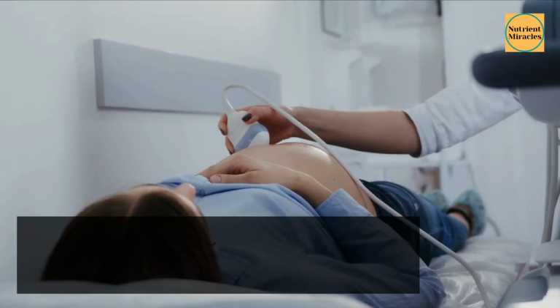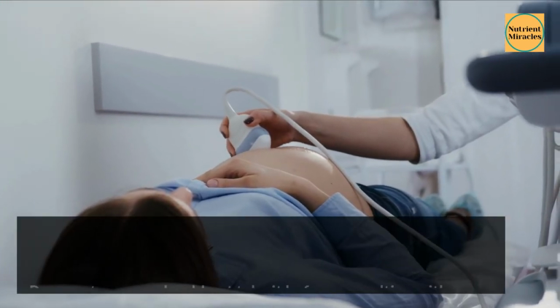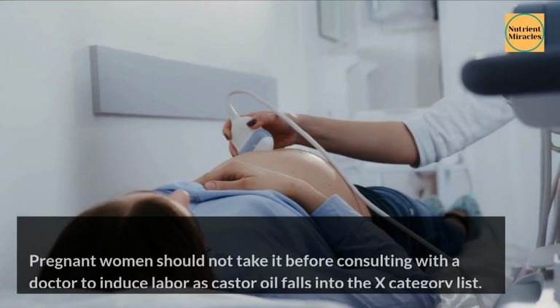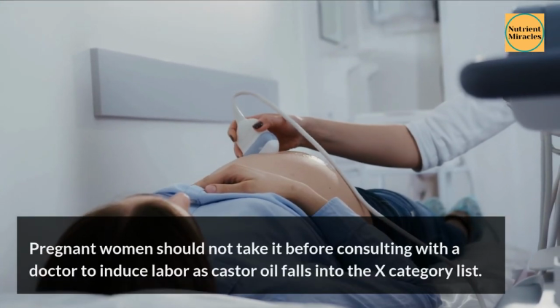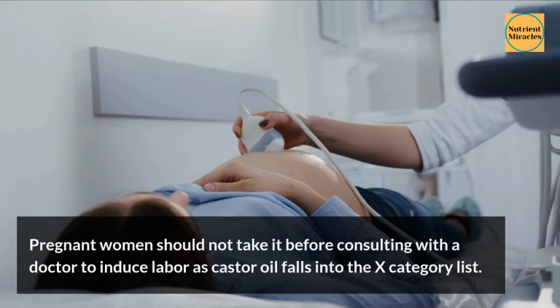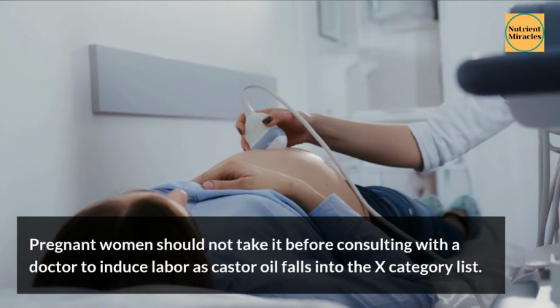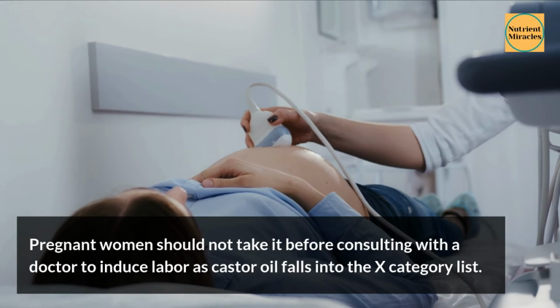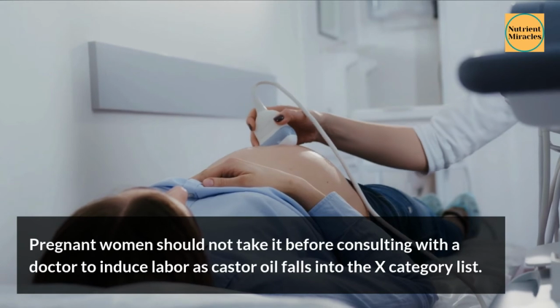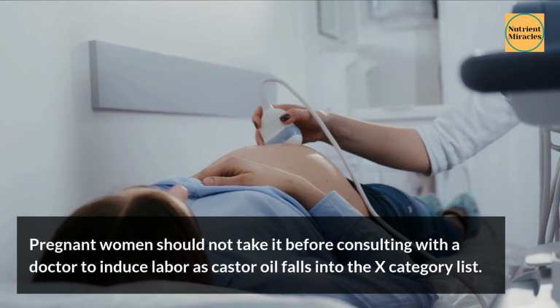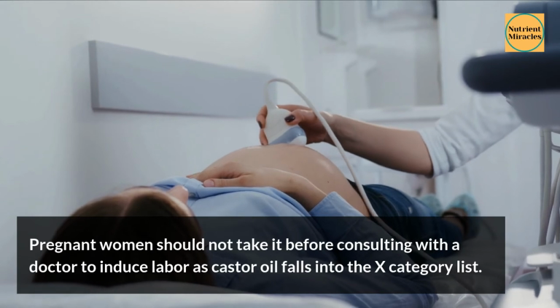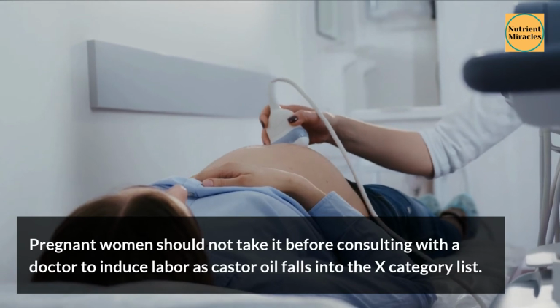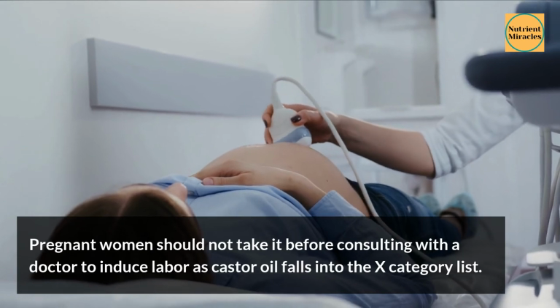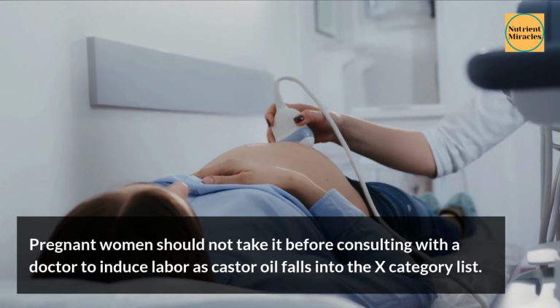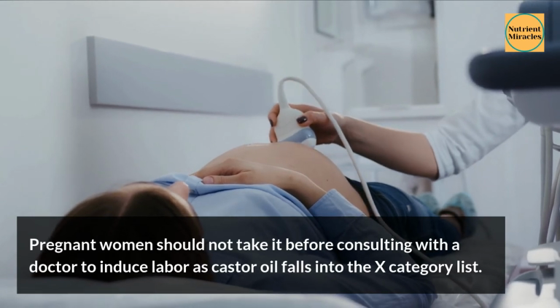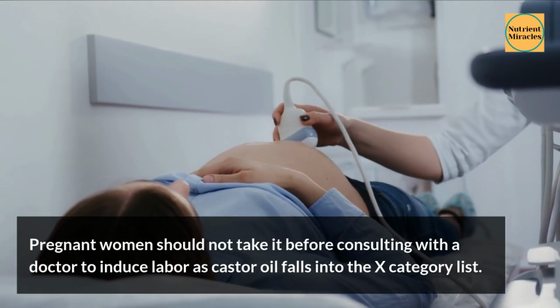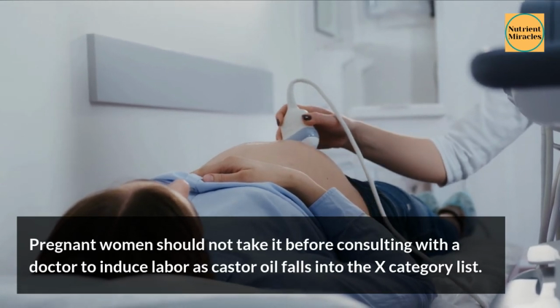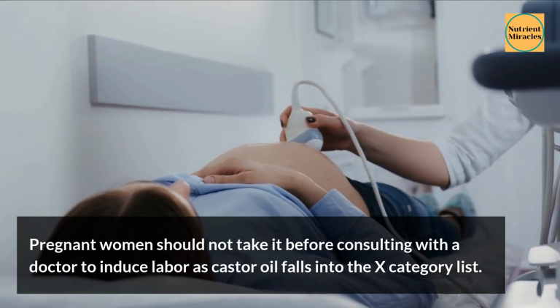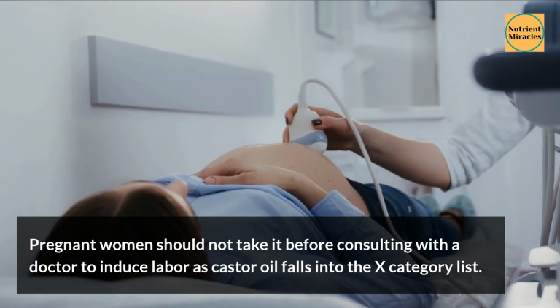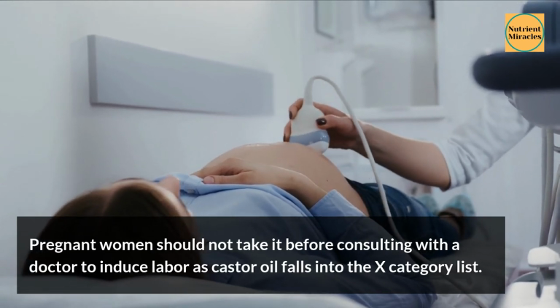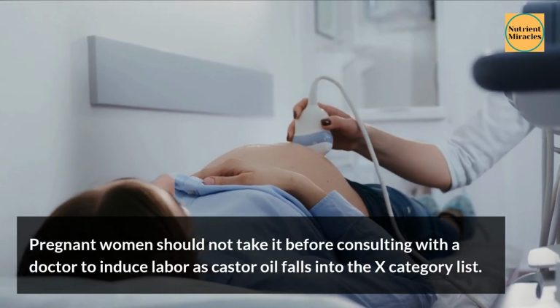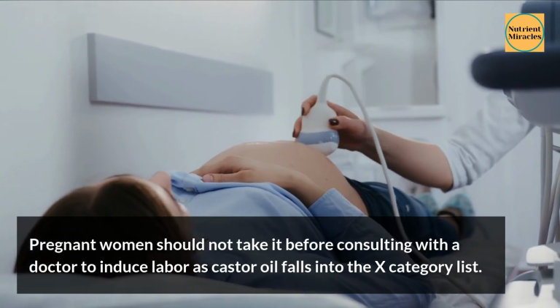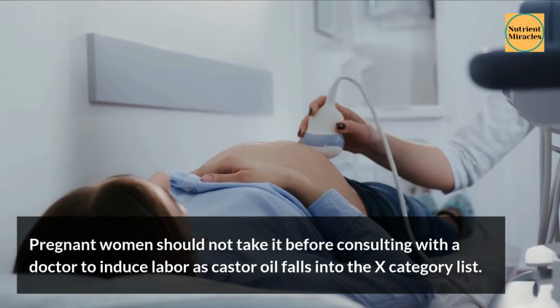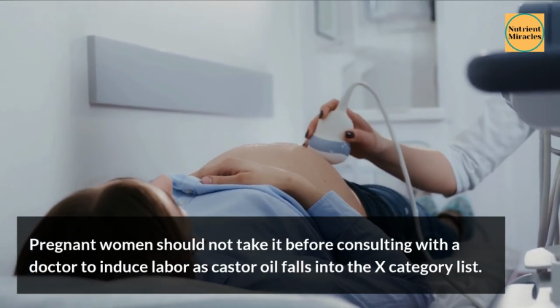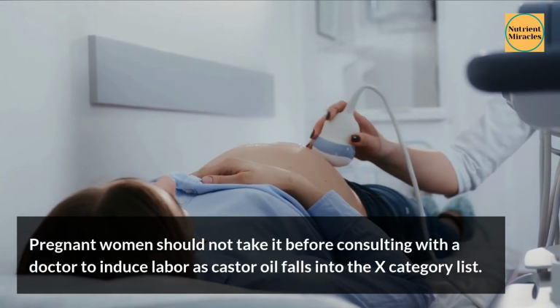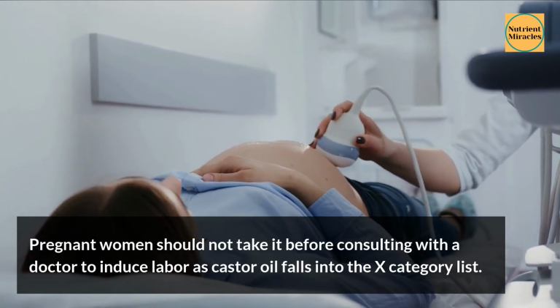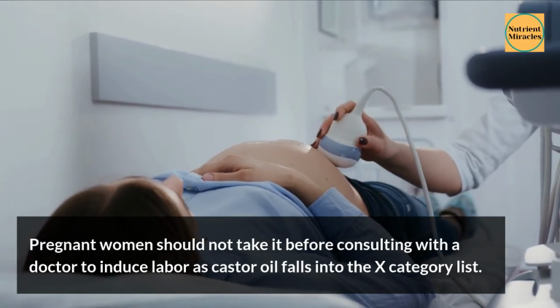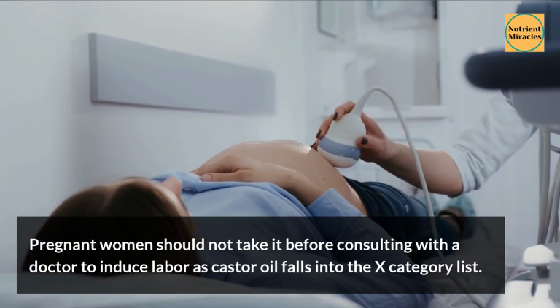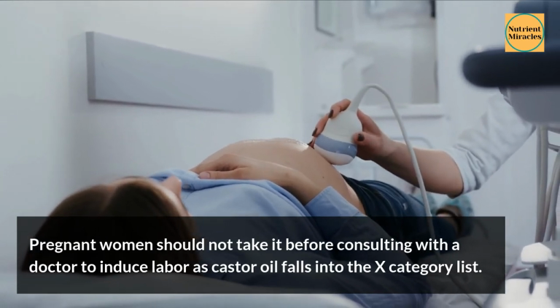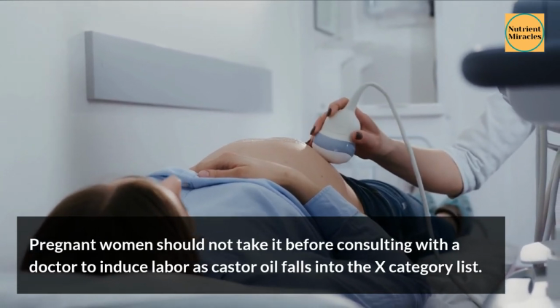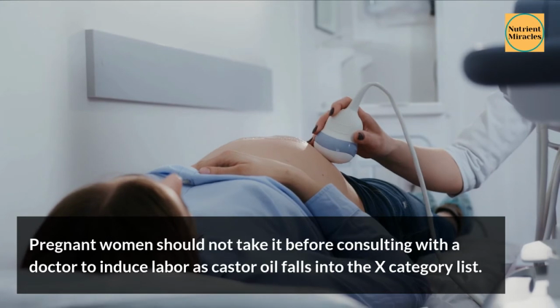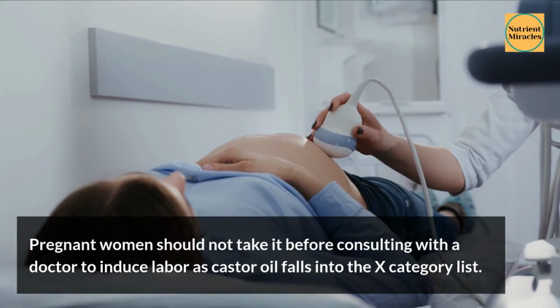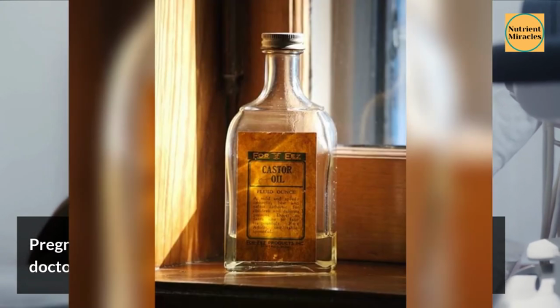Pregnant women should not take castor oil before consulting with a doctor to induce labor, as castor oil falls into the FDA's Category X list.